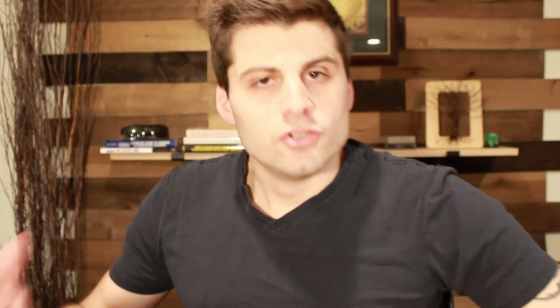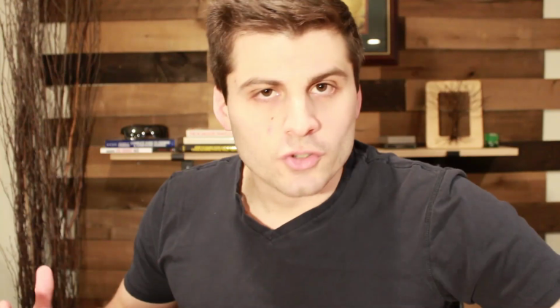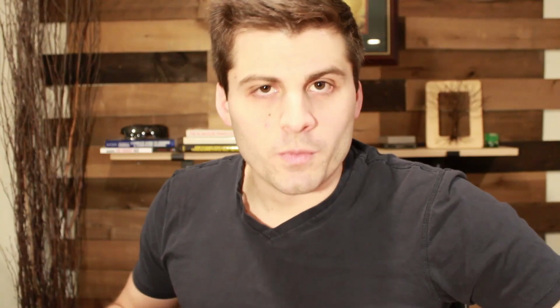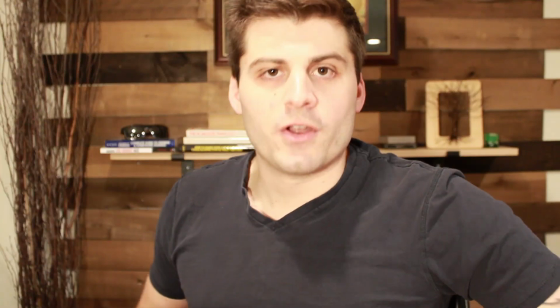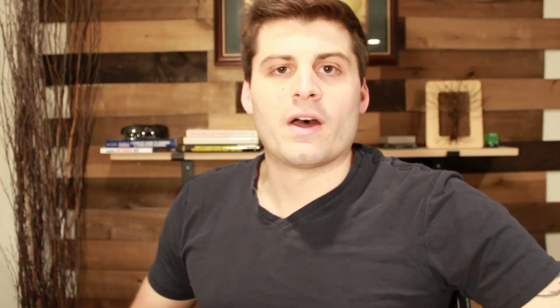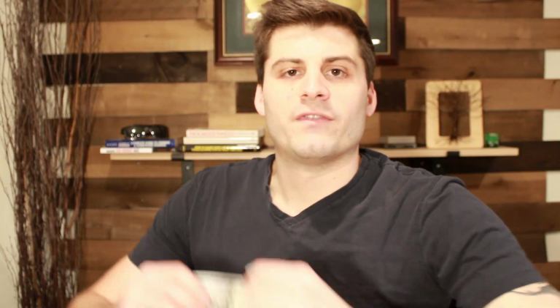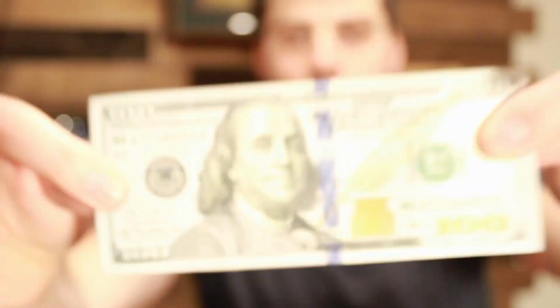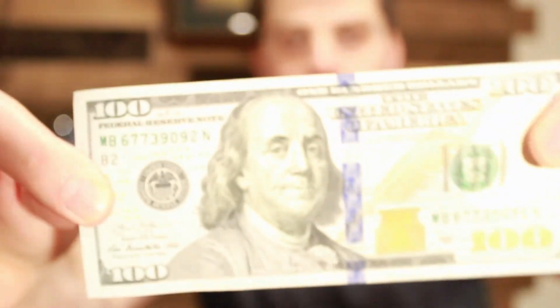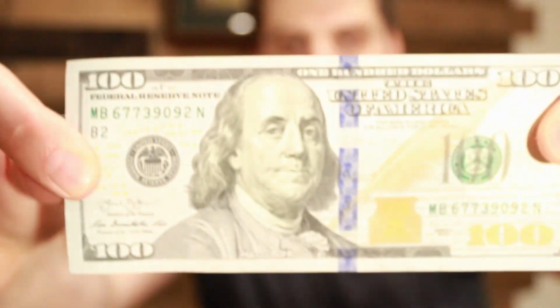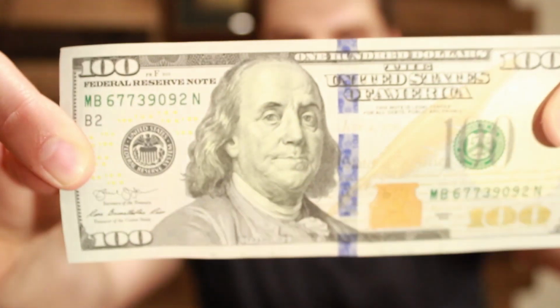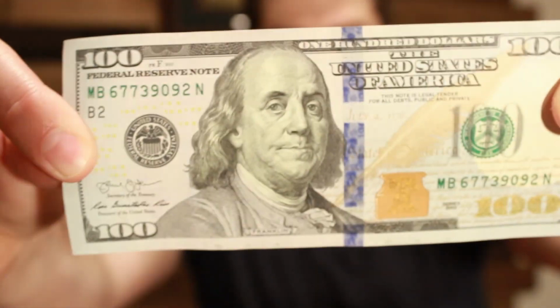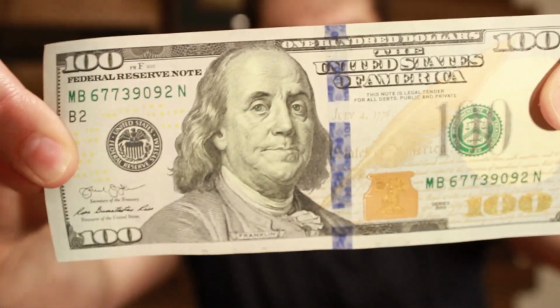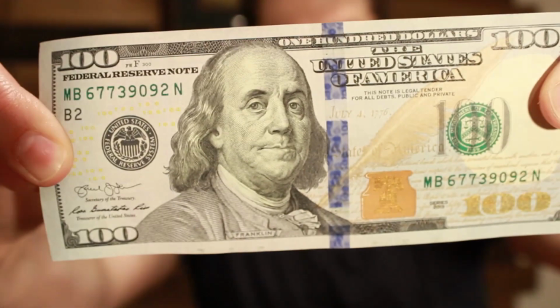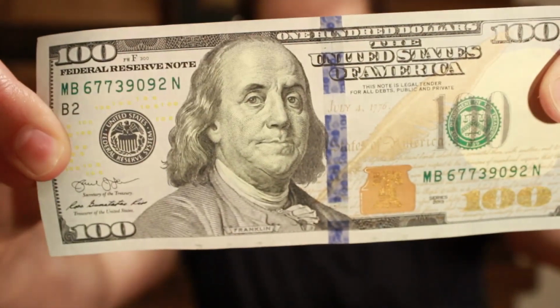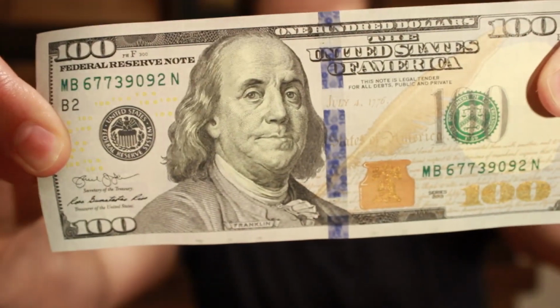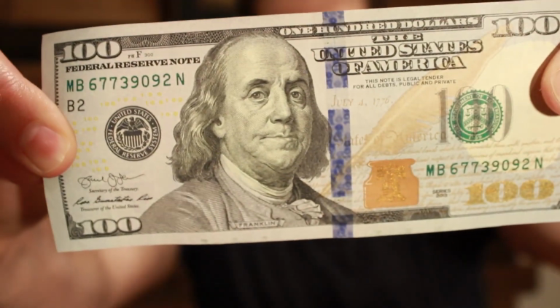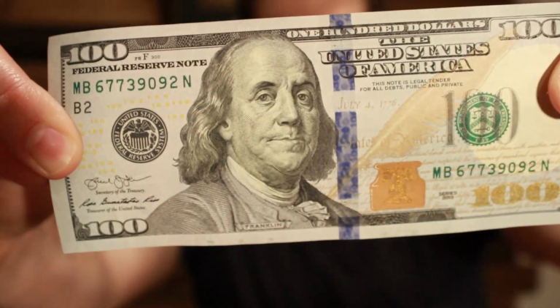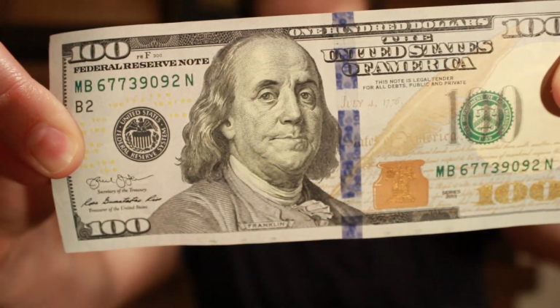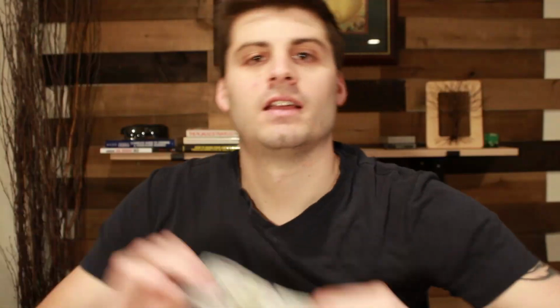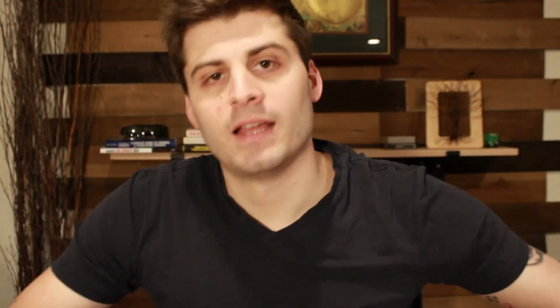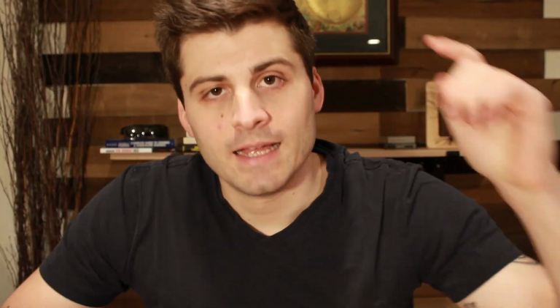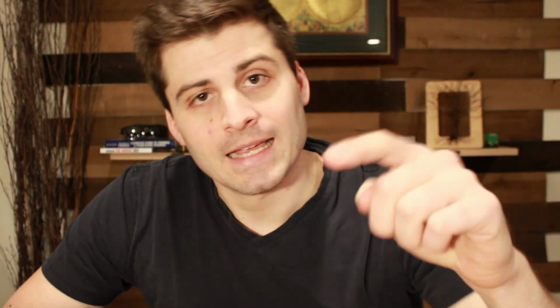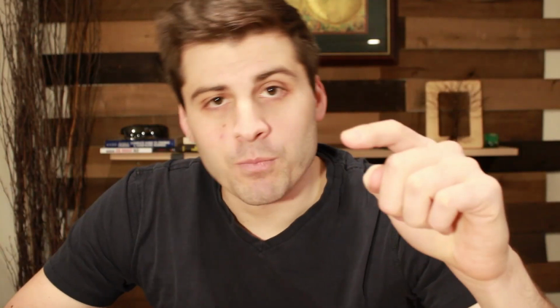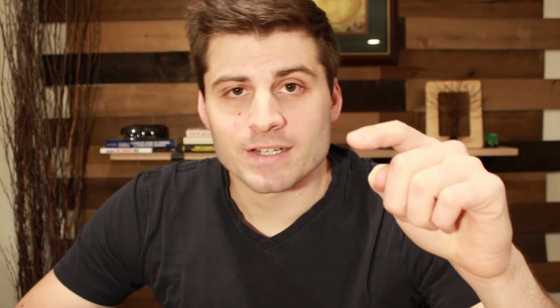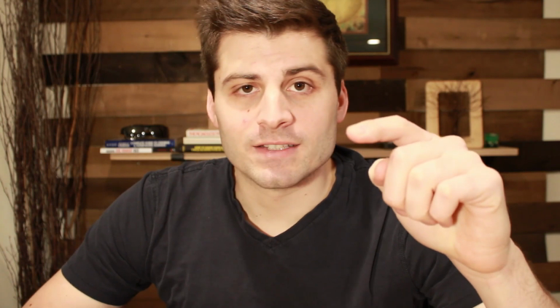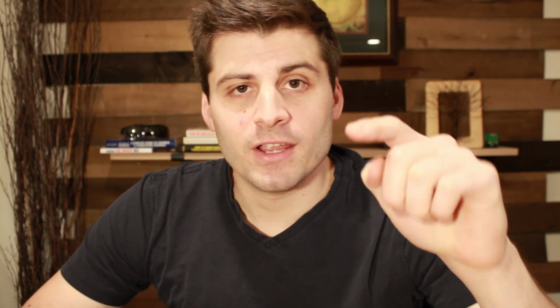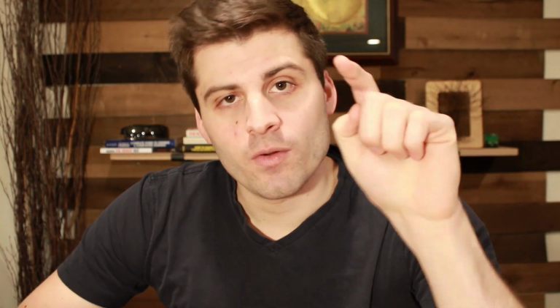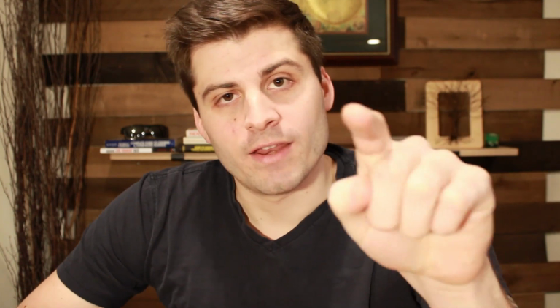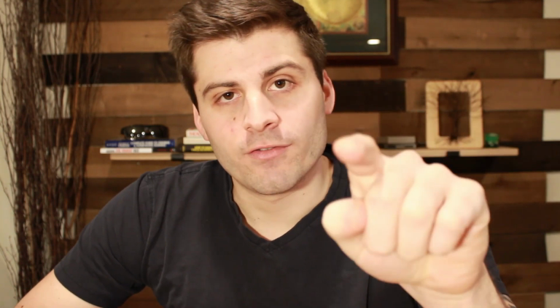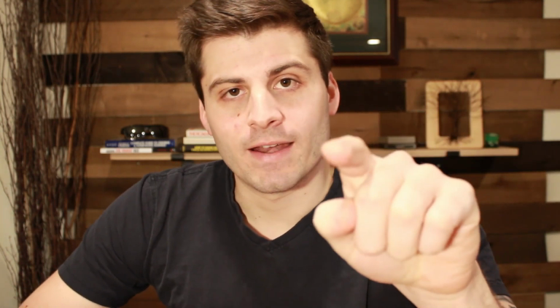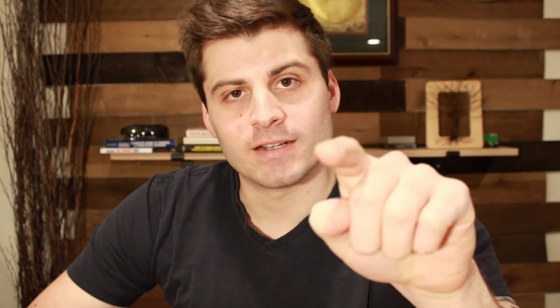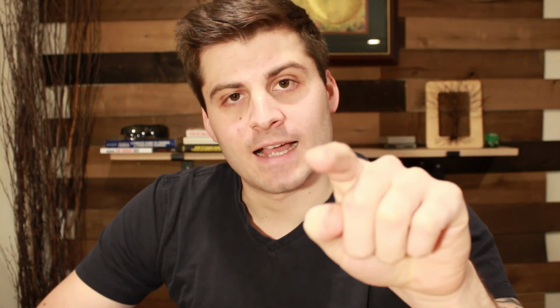So you want to know how to invest your first $100? Keep watching this video and you'll find out exactly how to do it.